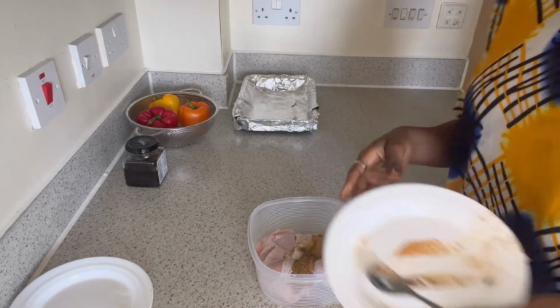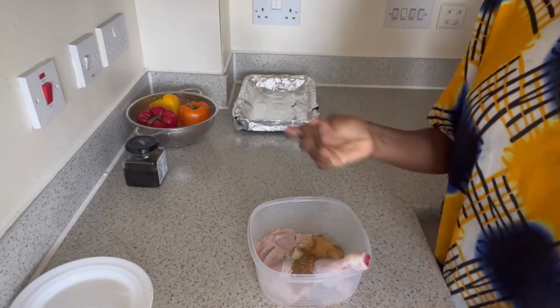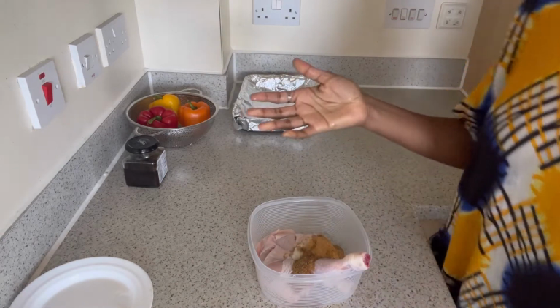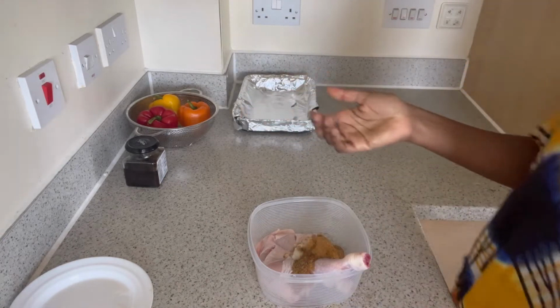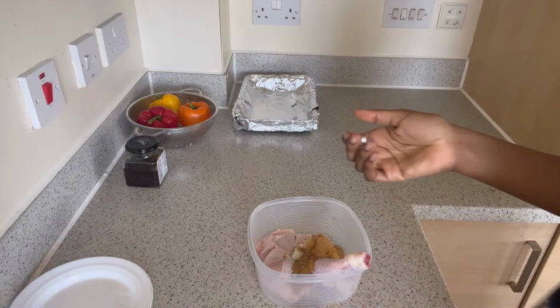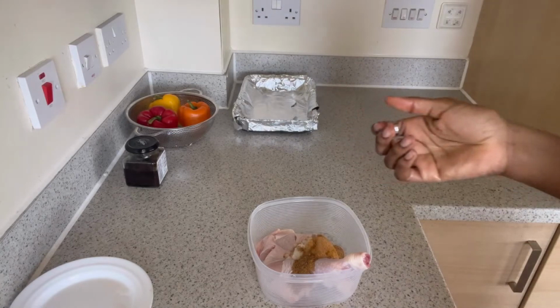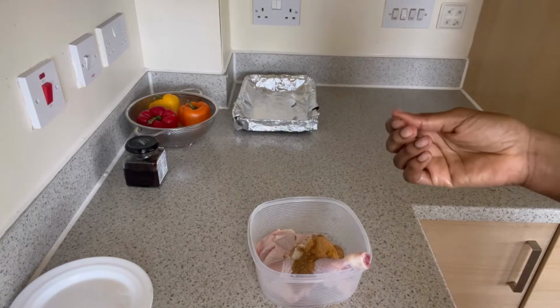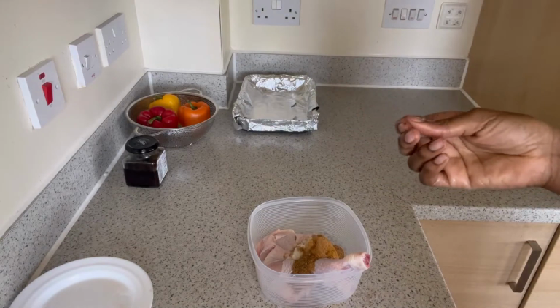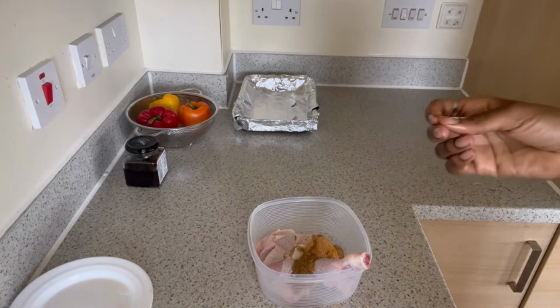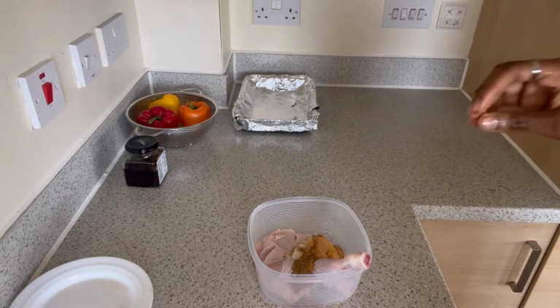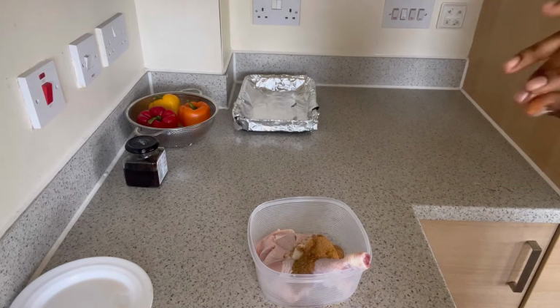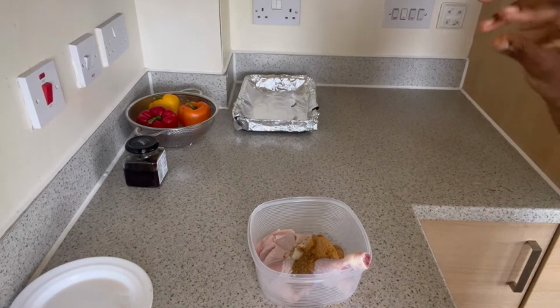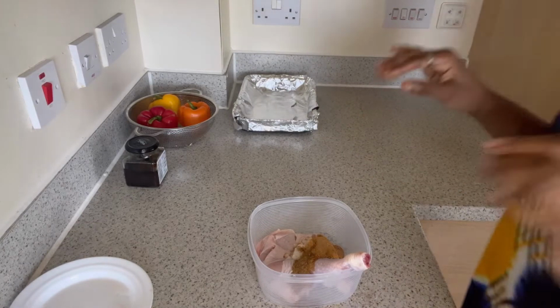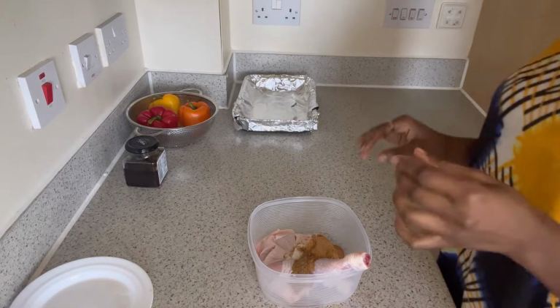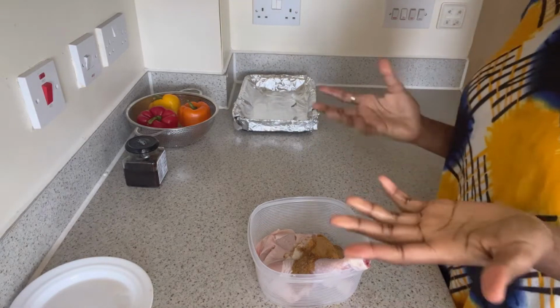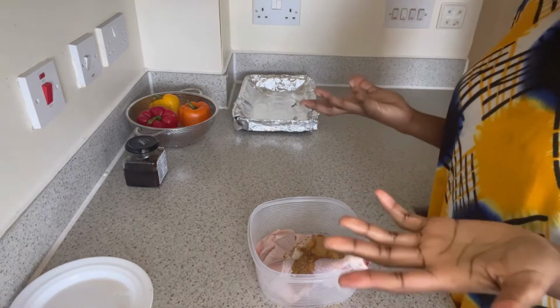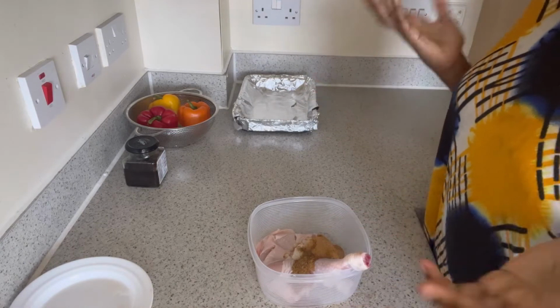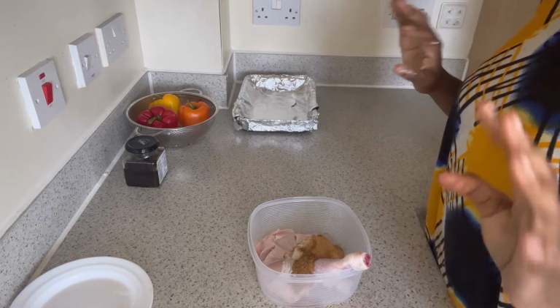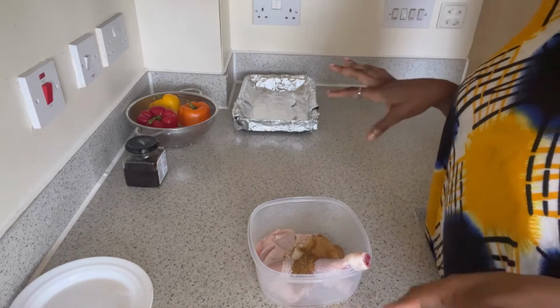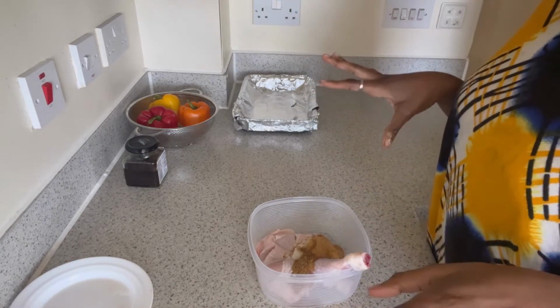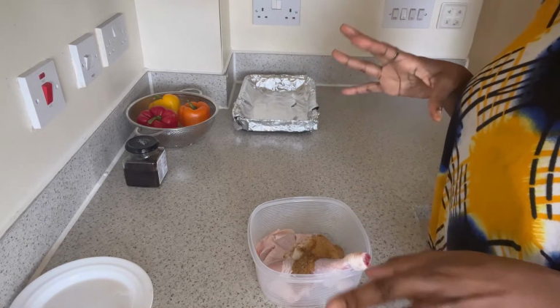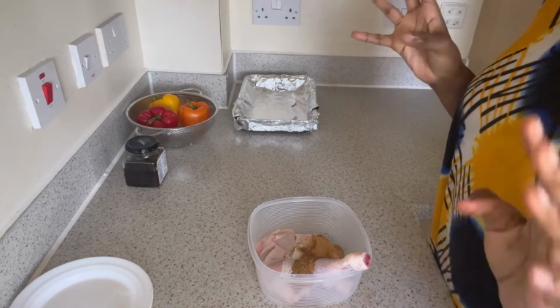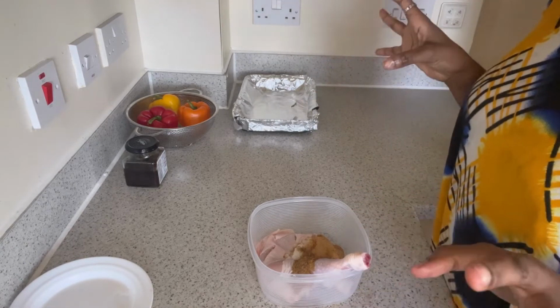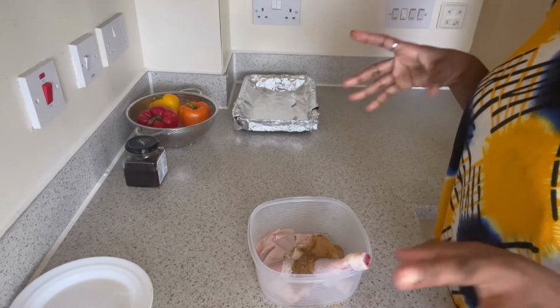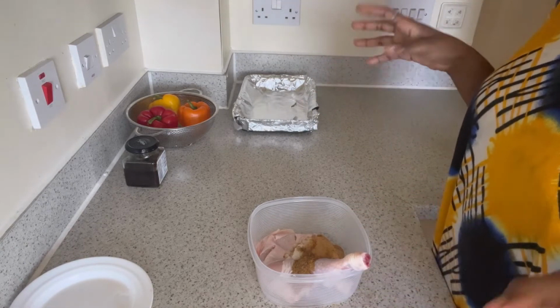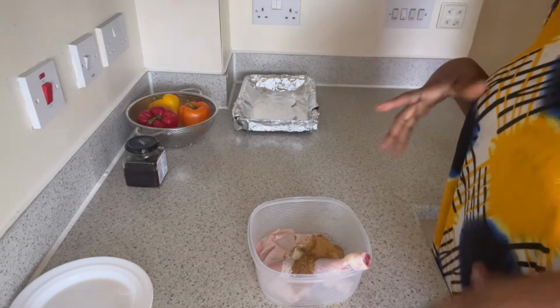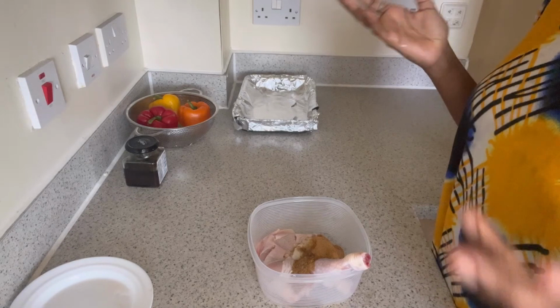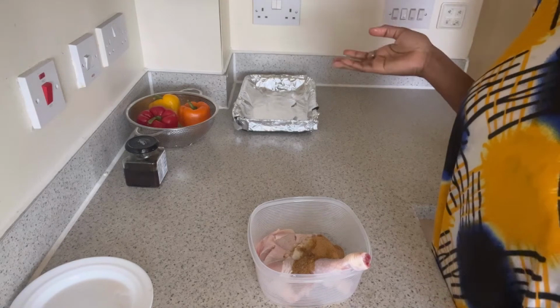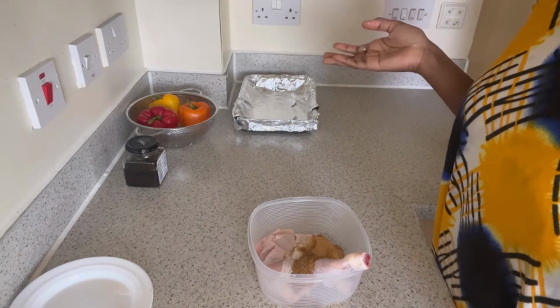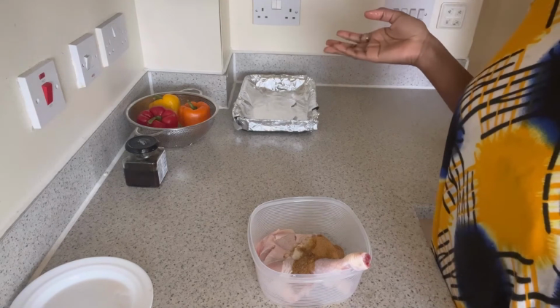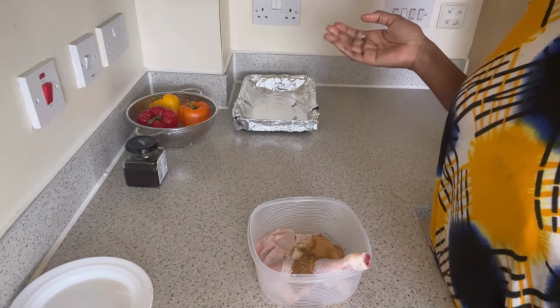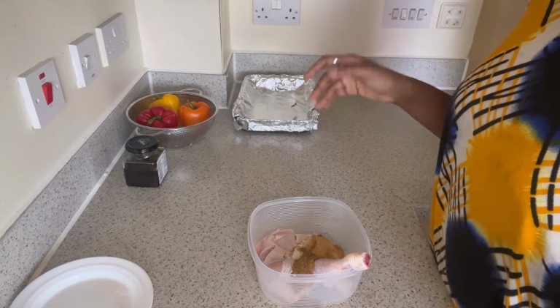I'm going to use my hands to mix it up. I've washed my hands, they're clean. Plus I'm the only one eating it, so I'm going to make sure the spice goes into every corner.